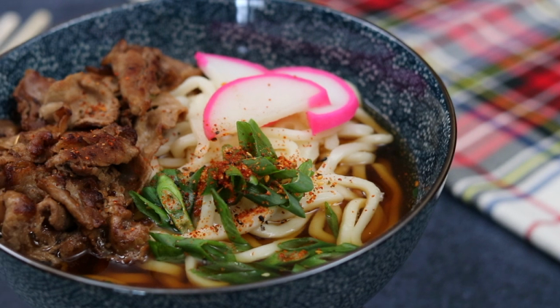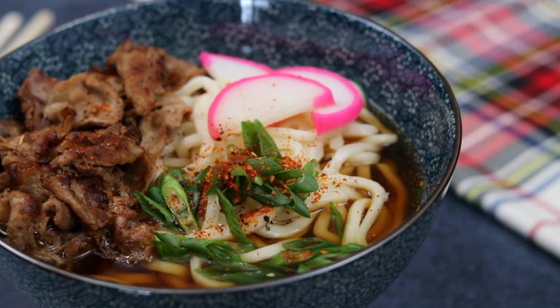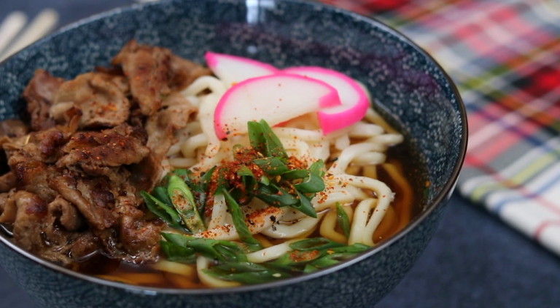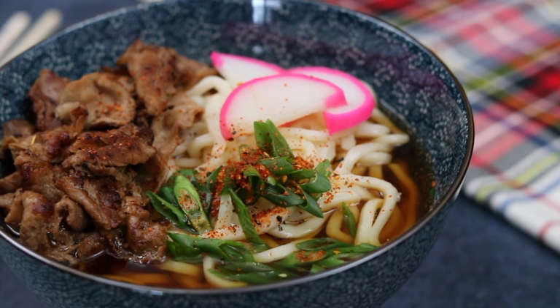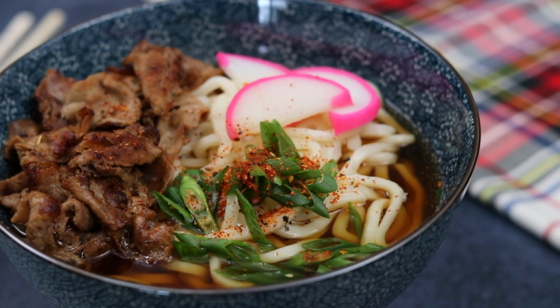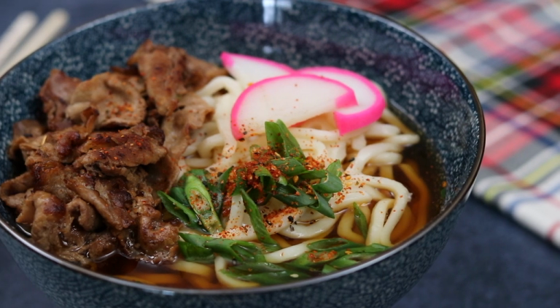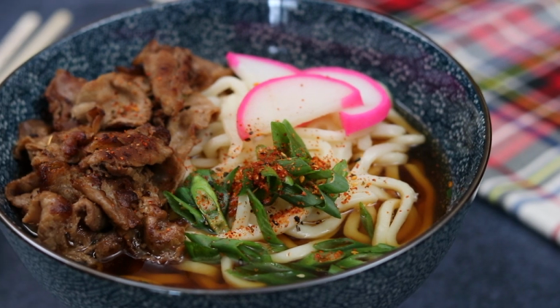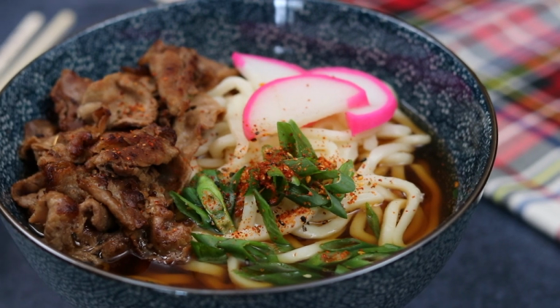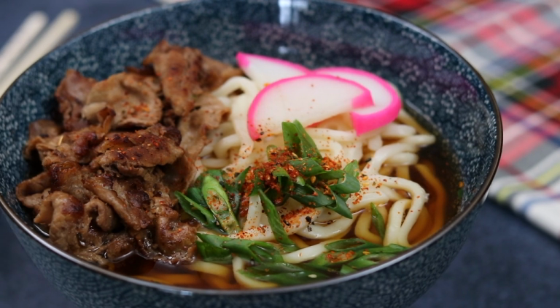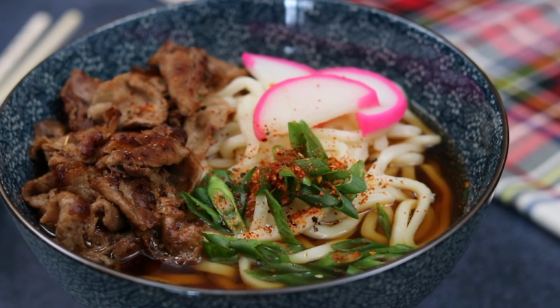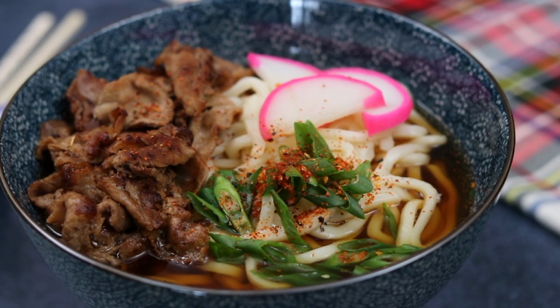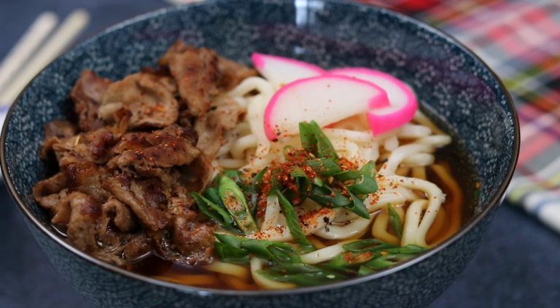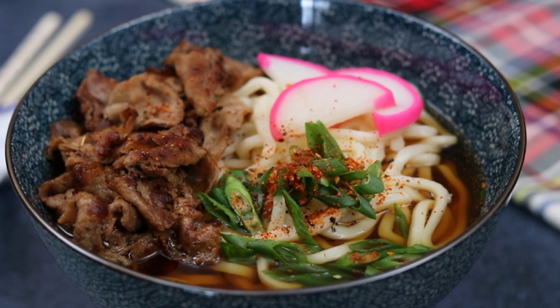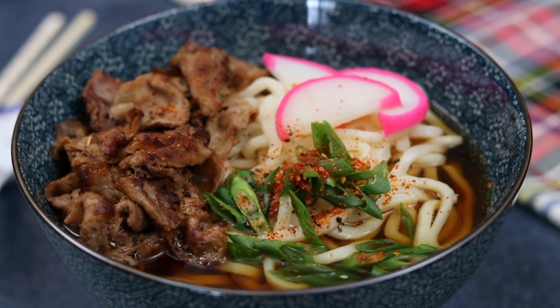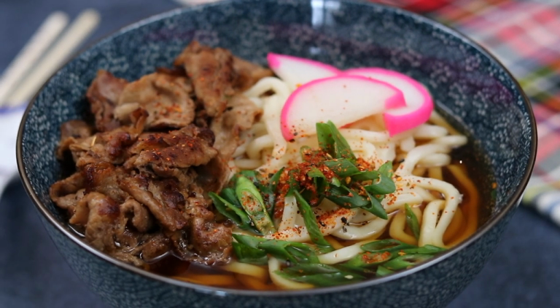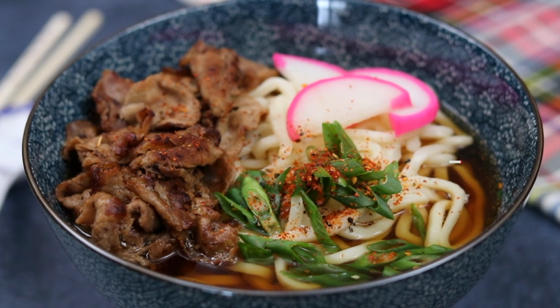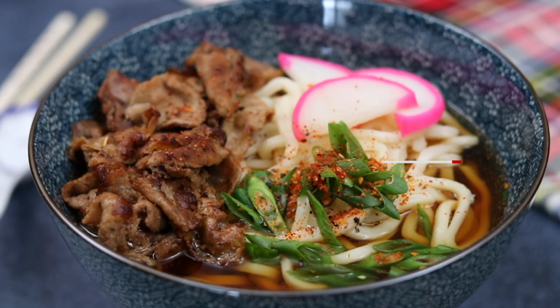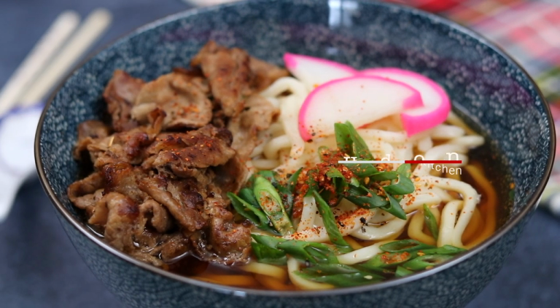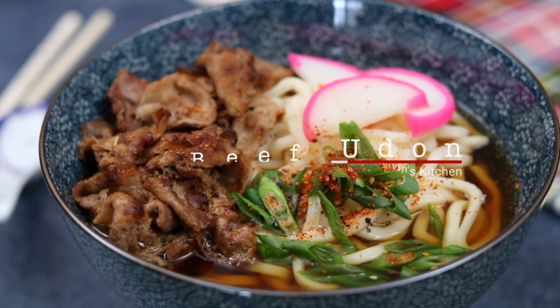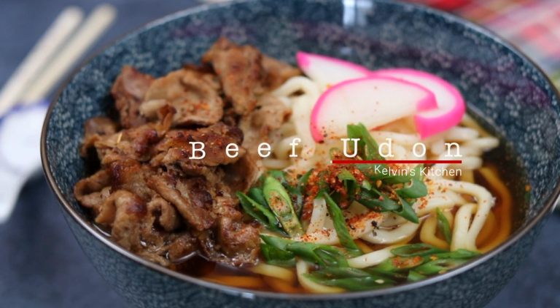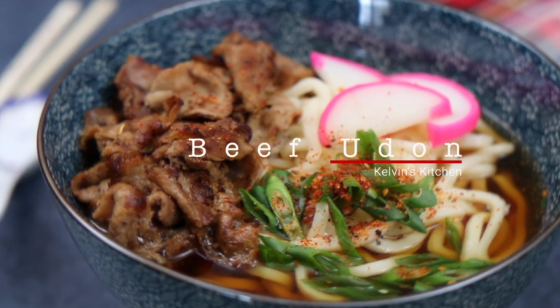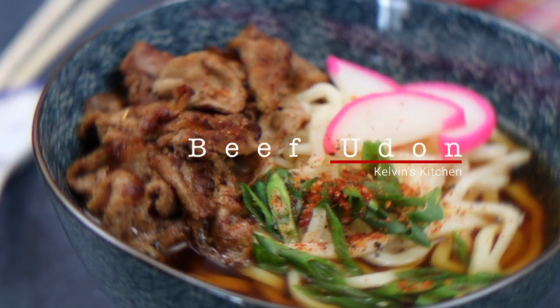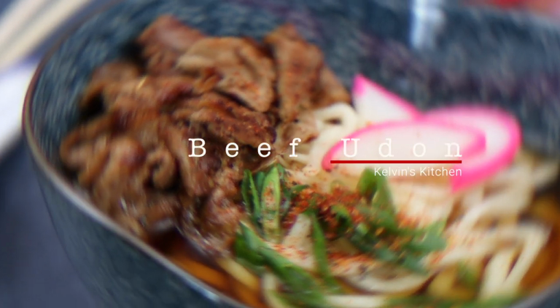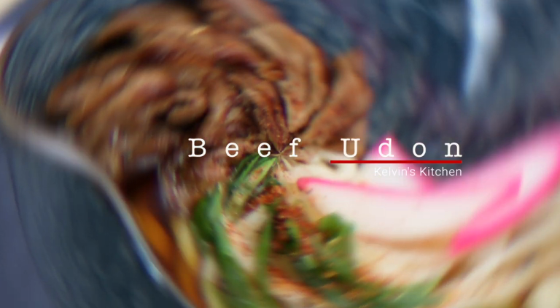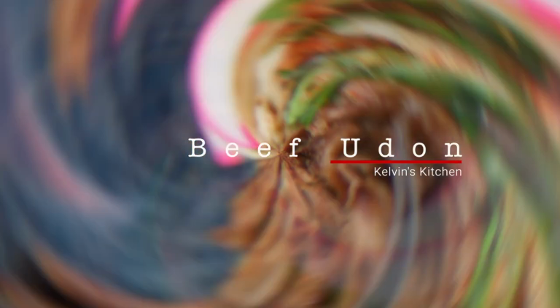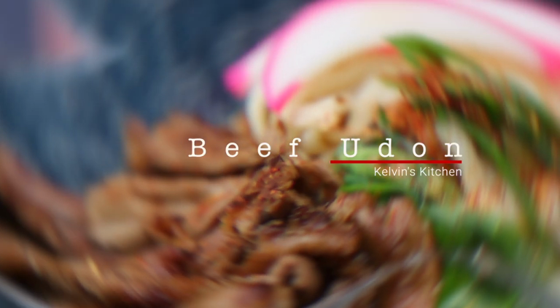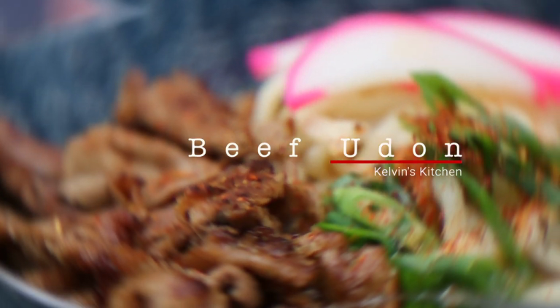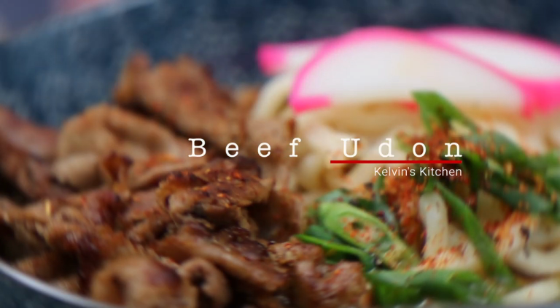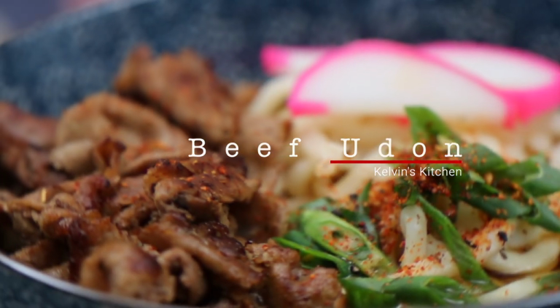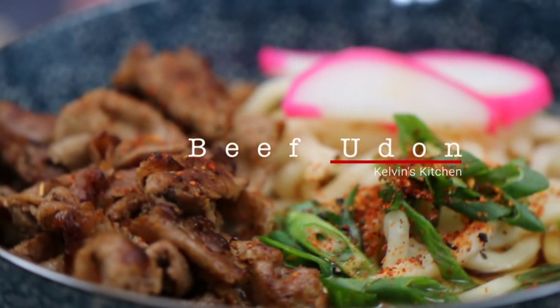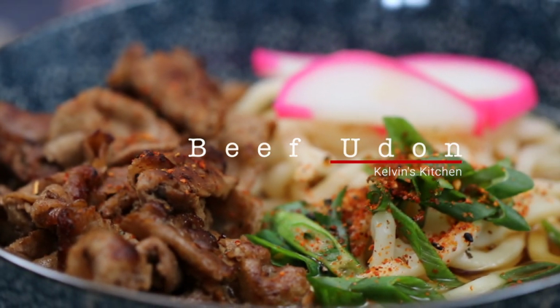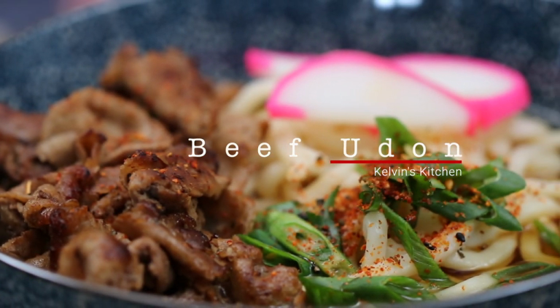Hey, what's up guys? Welcome back to Kelvin's Kitchen. Today we are making beef udon.